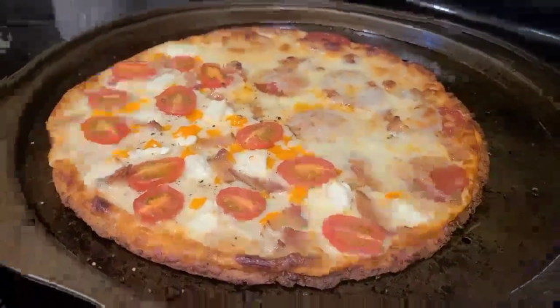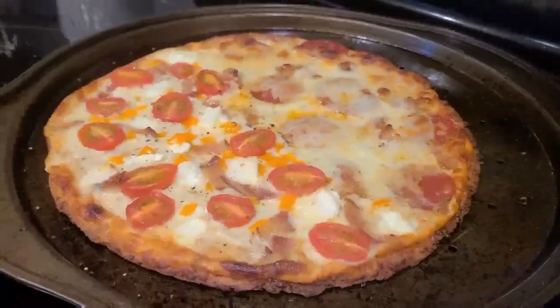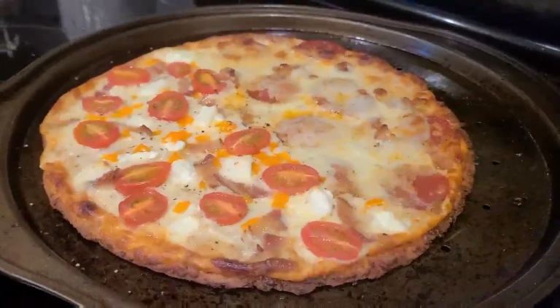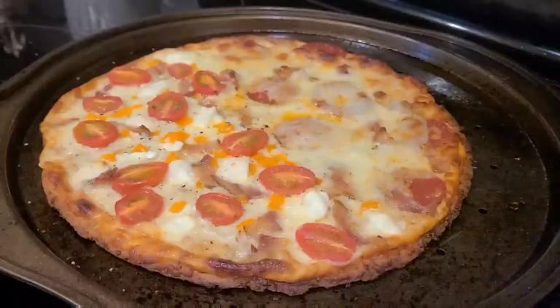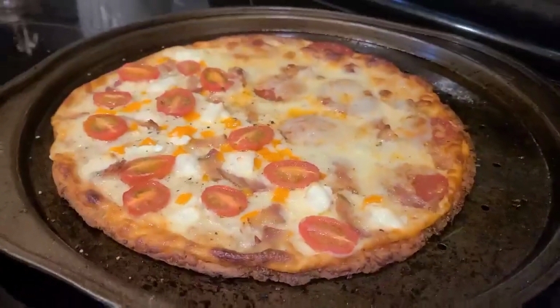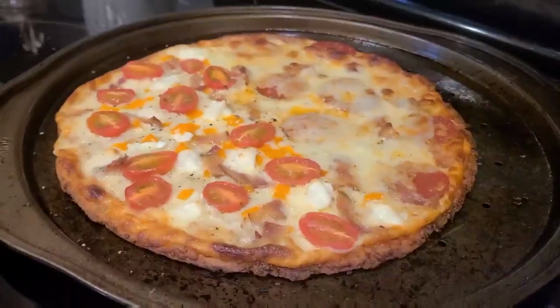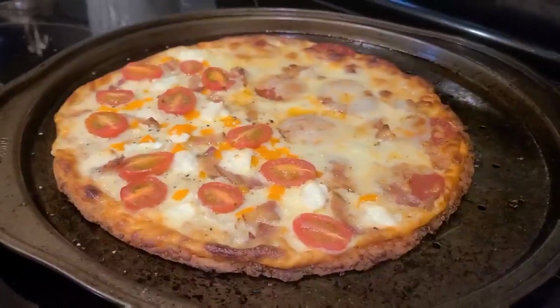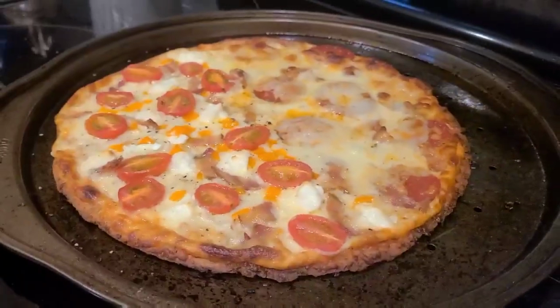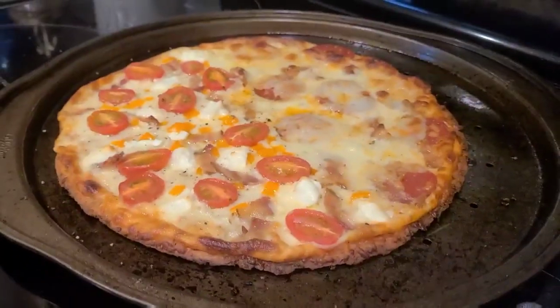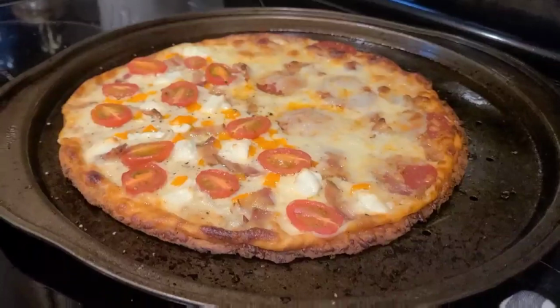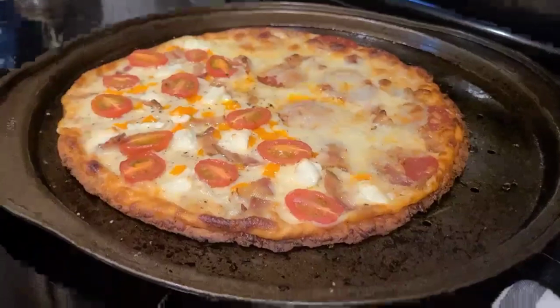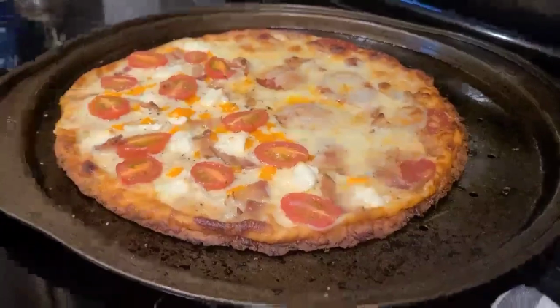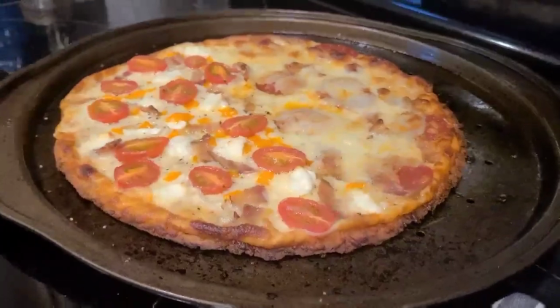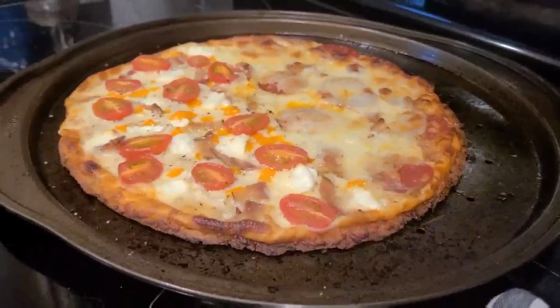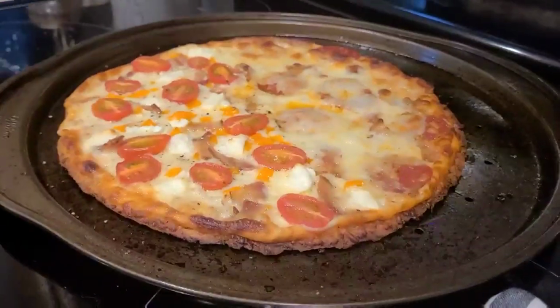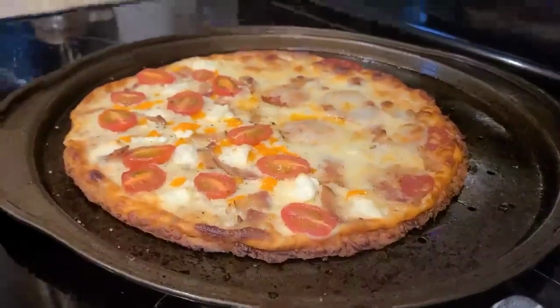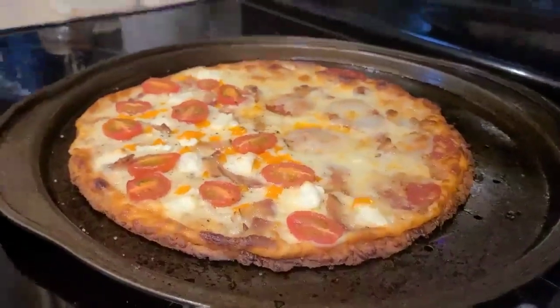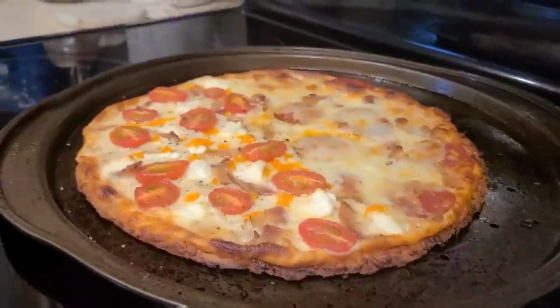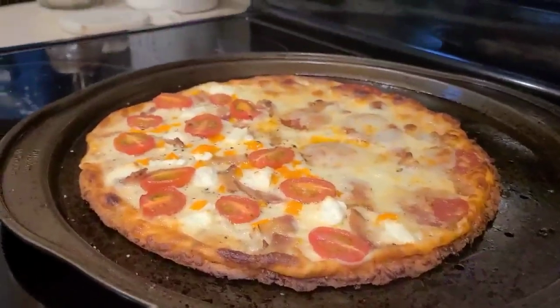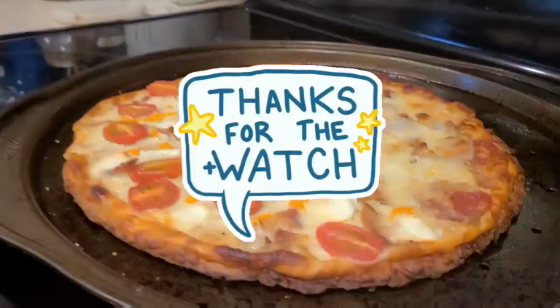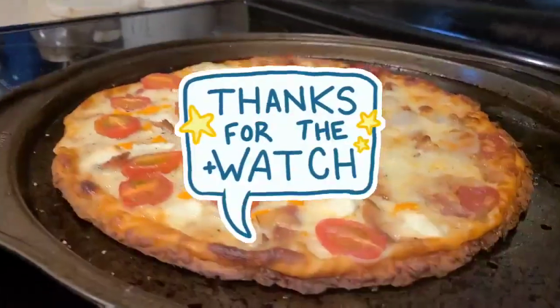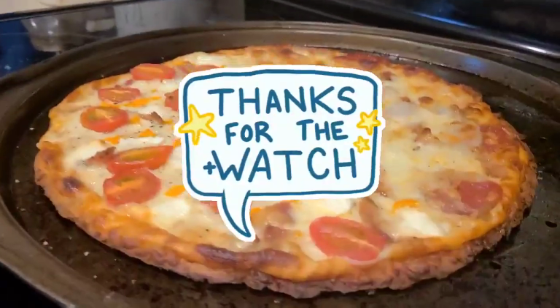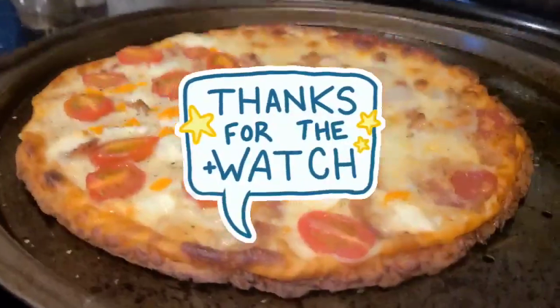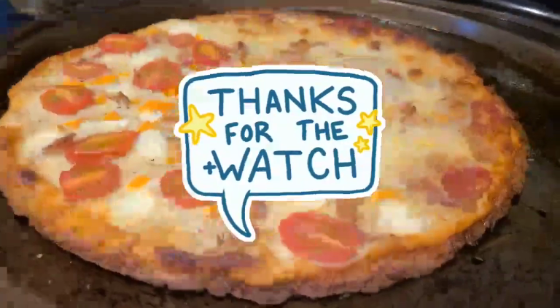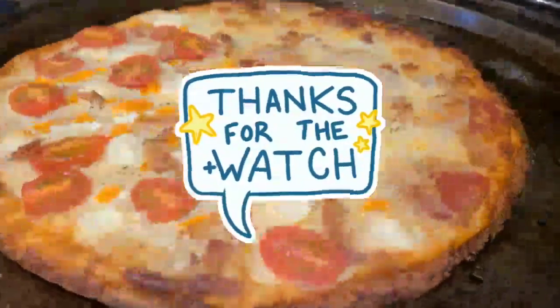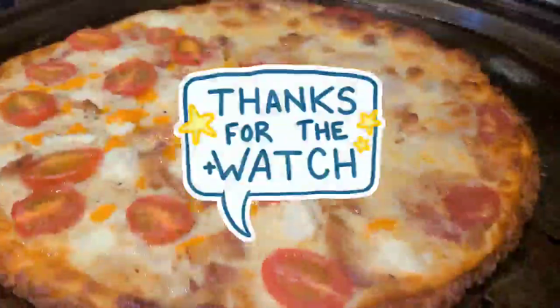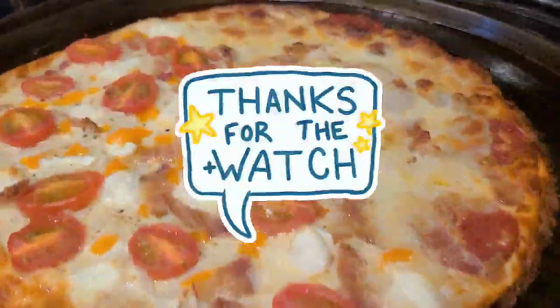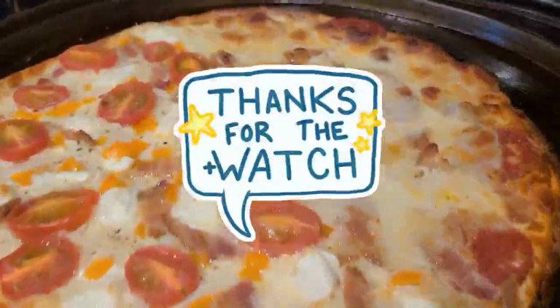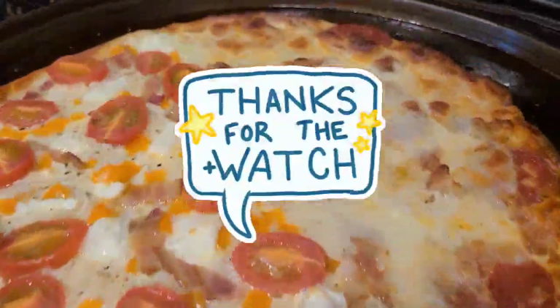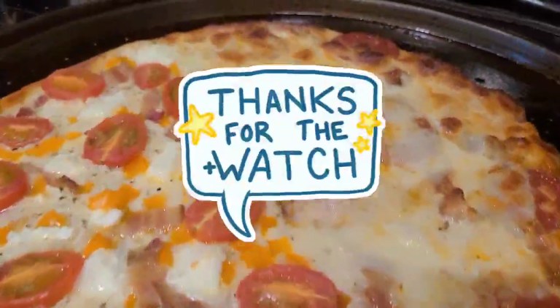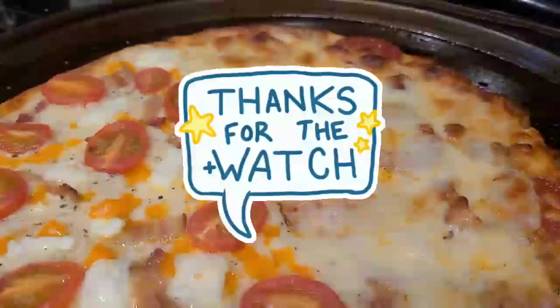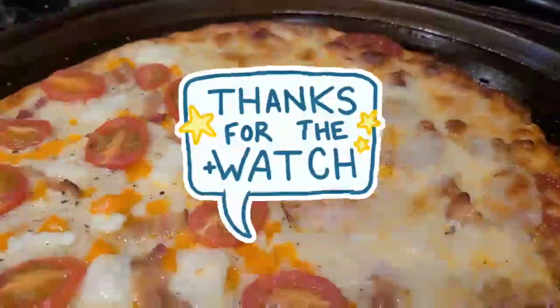And as always, follow me on Instagram at ketosismom.net. Enjoy, guys. Pizza!